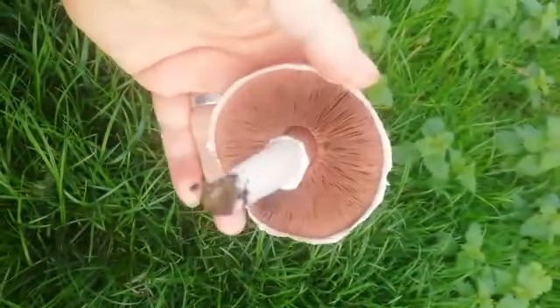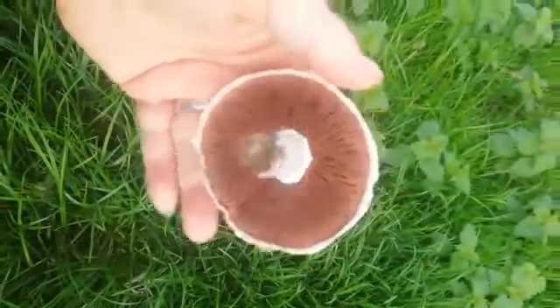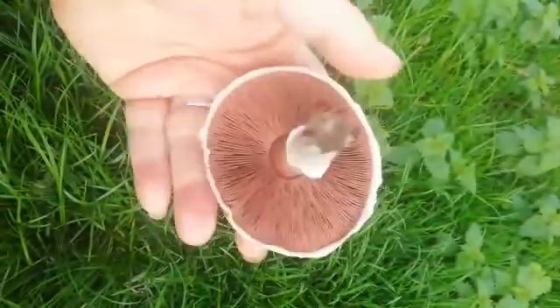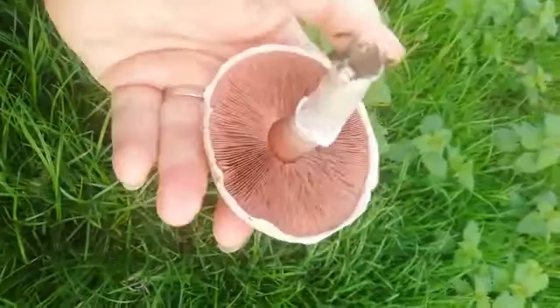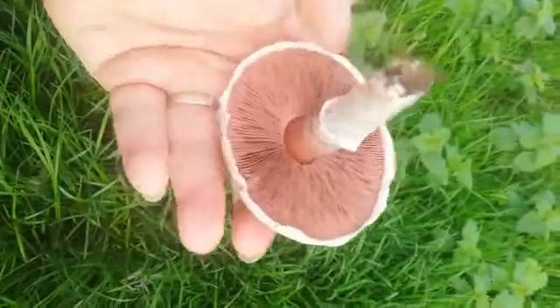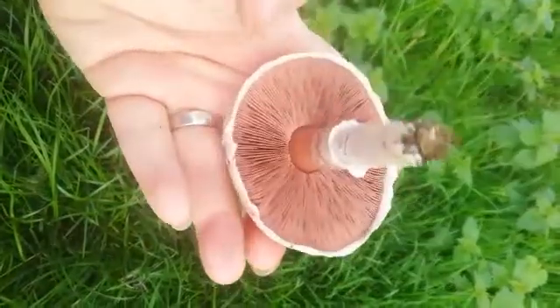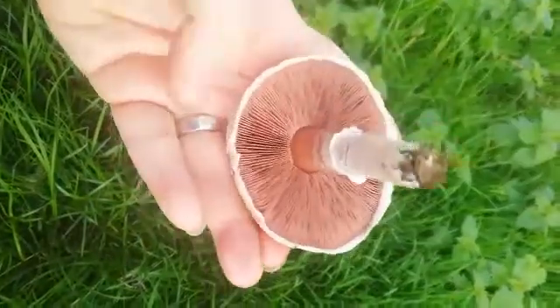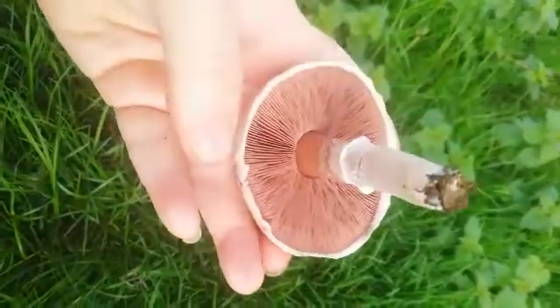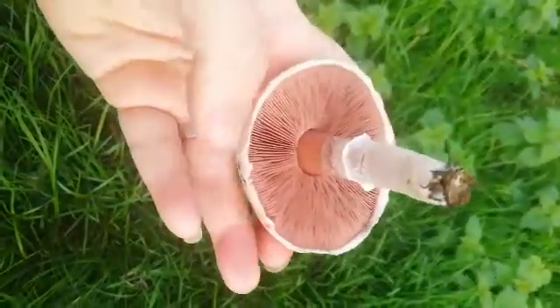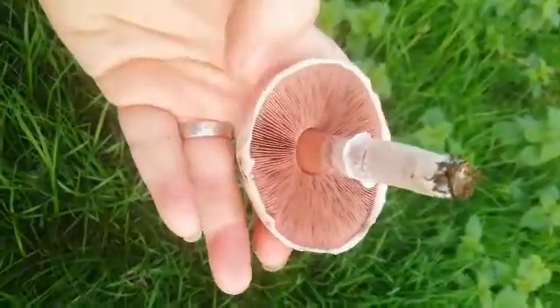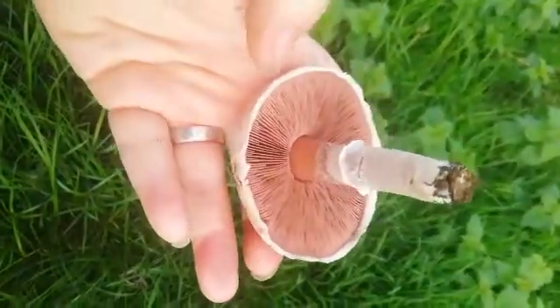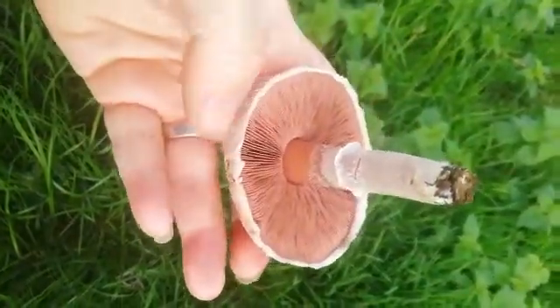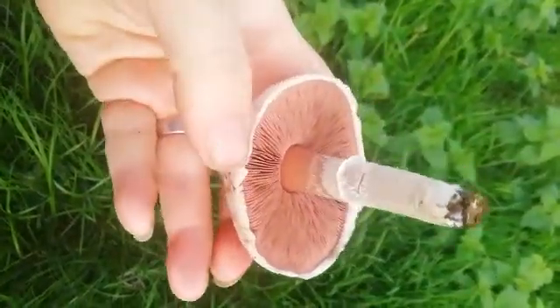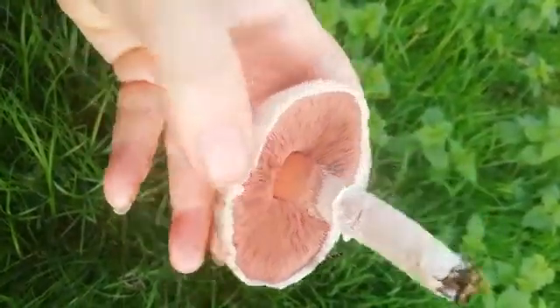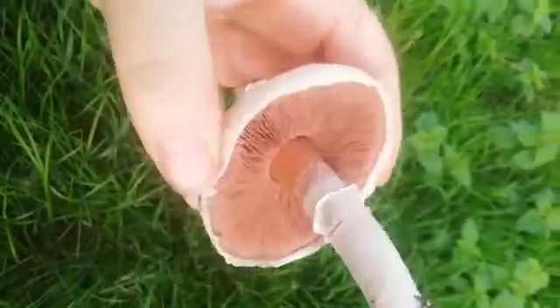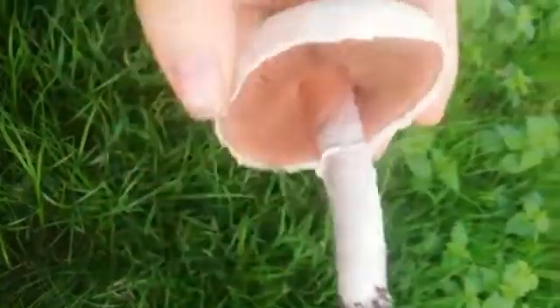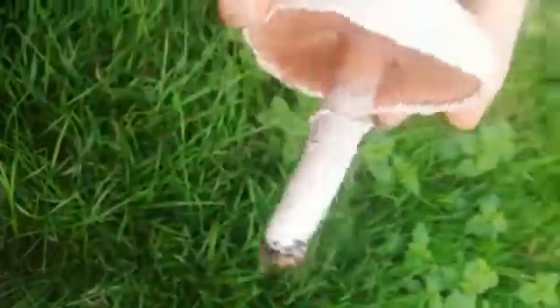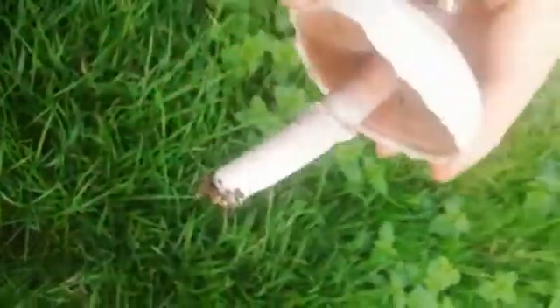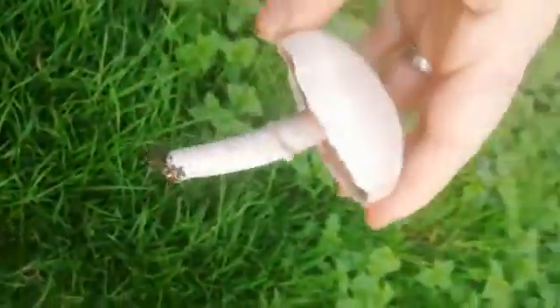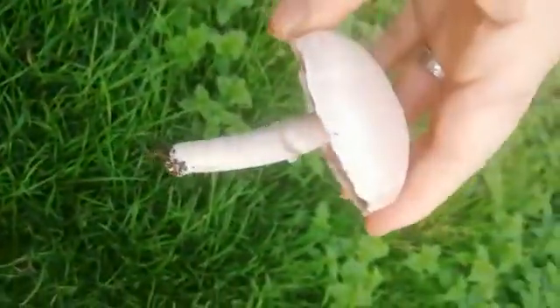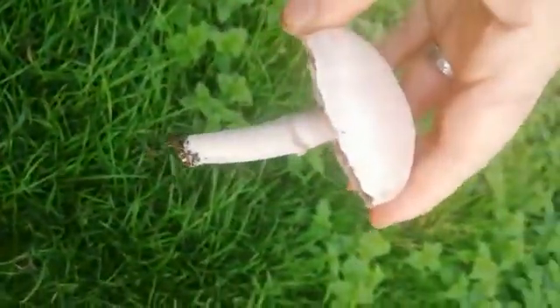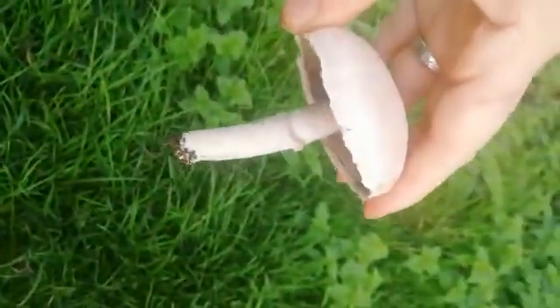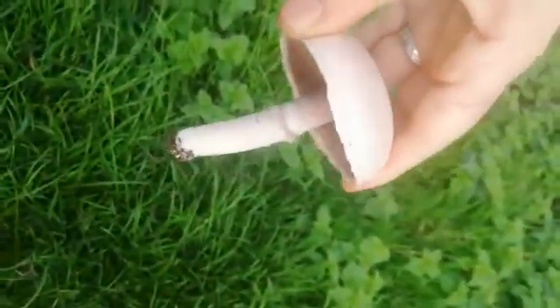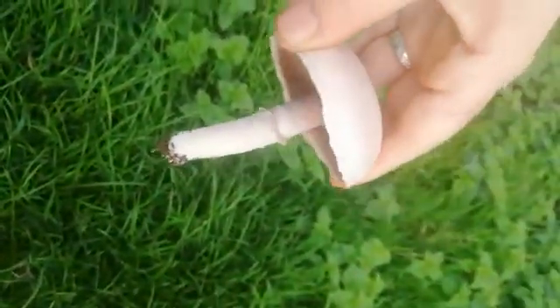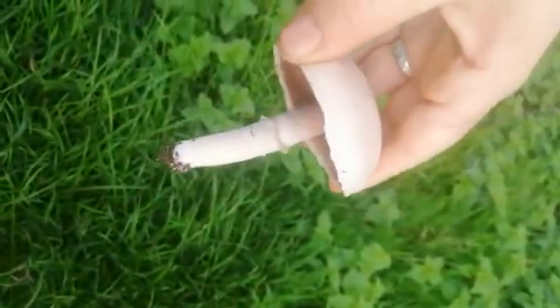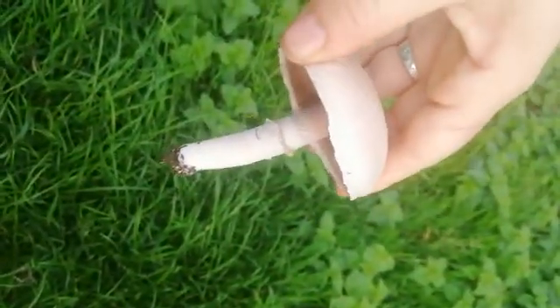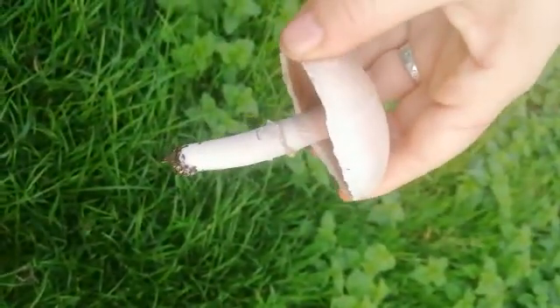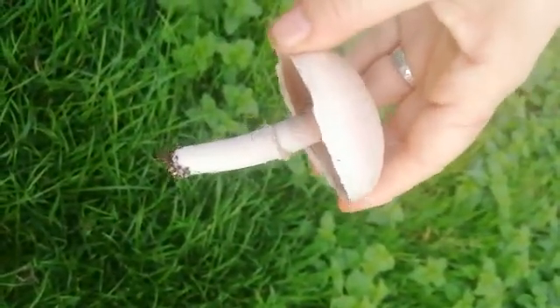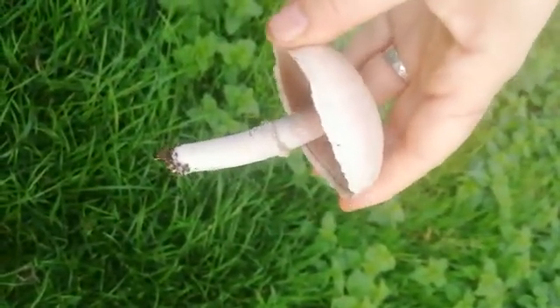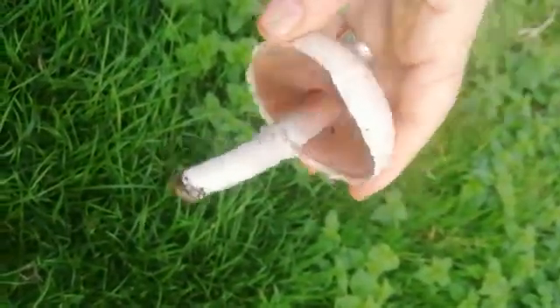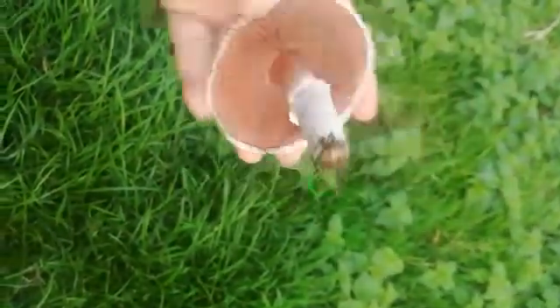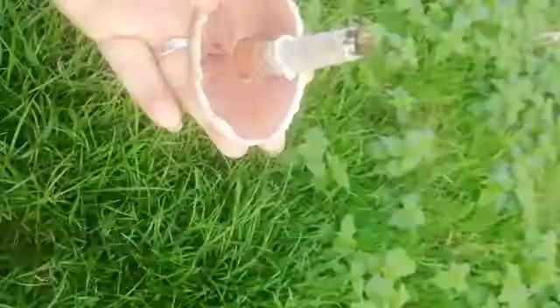And it's got this margin — the edge of the cap — that kind of hangs down past where the gills stop.